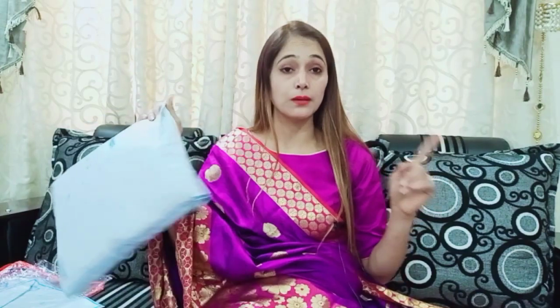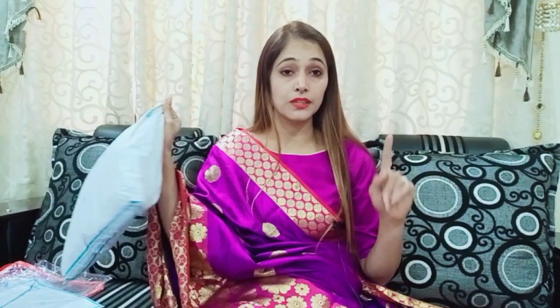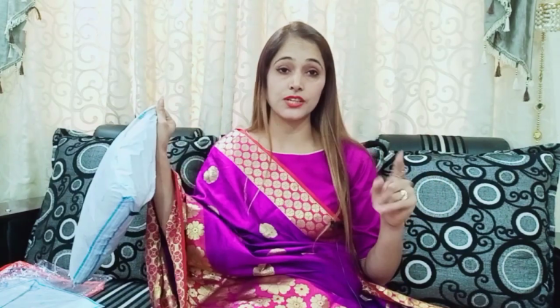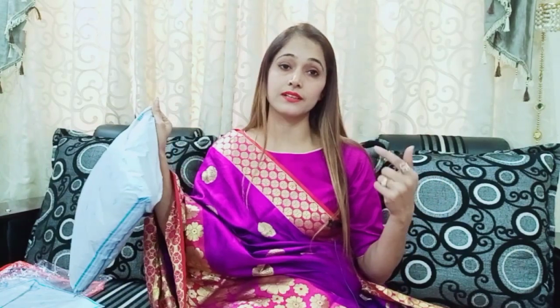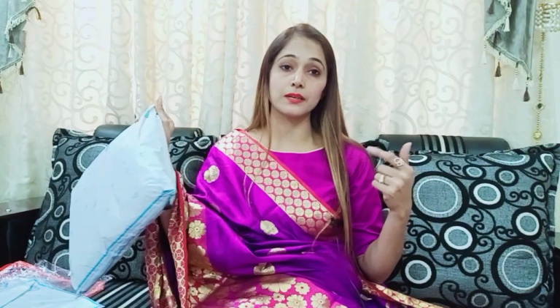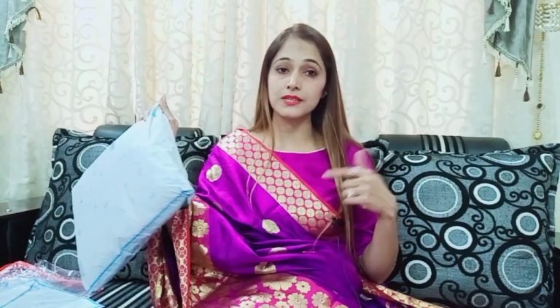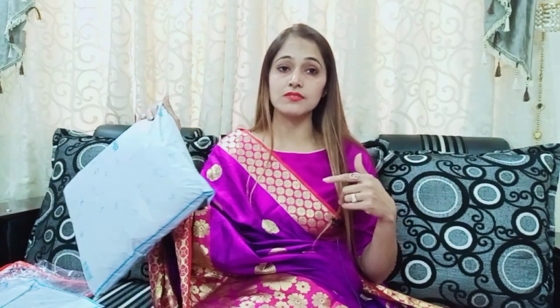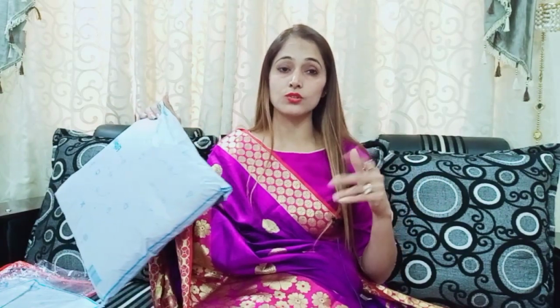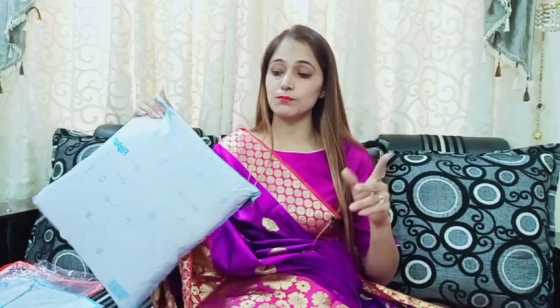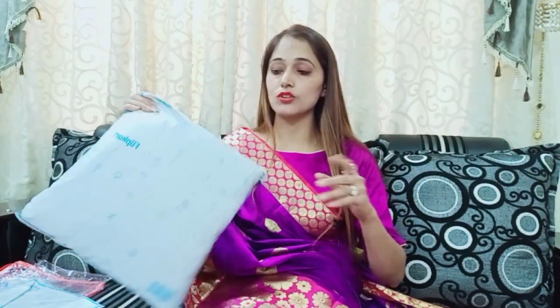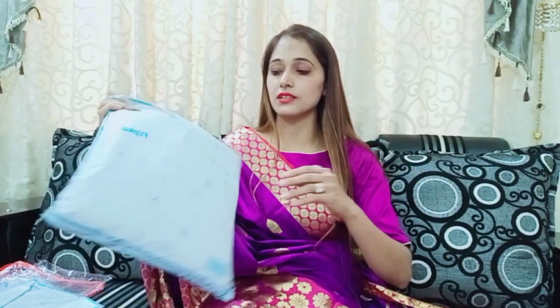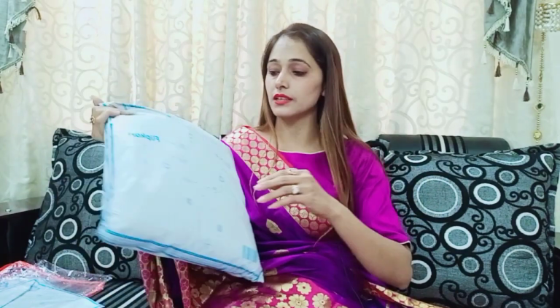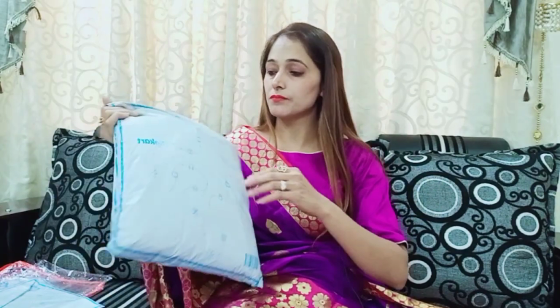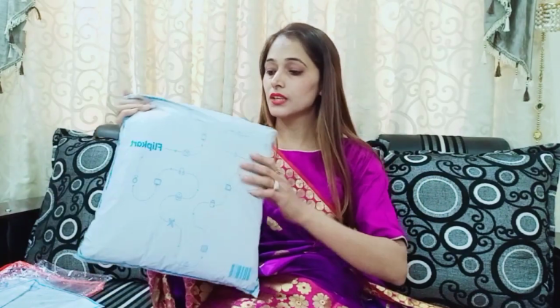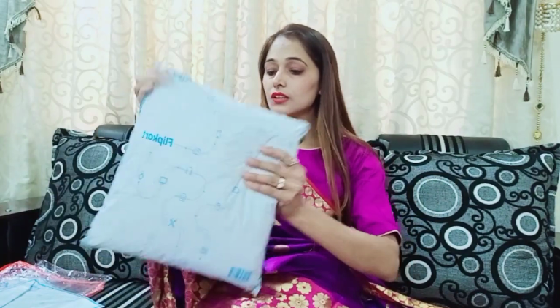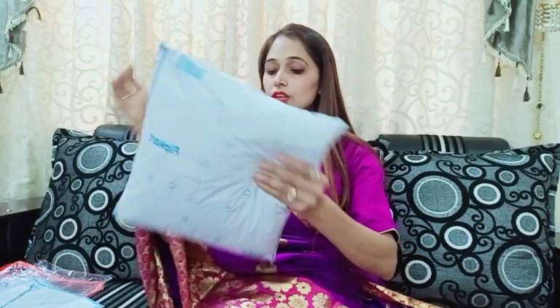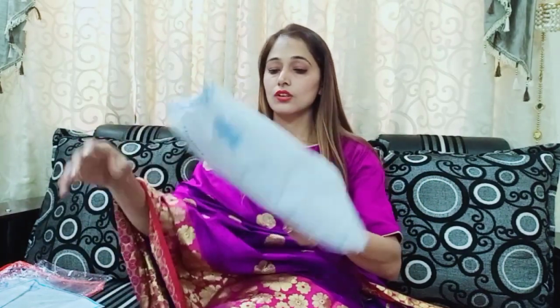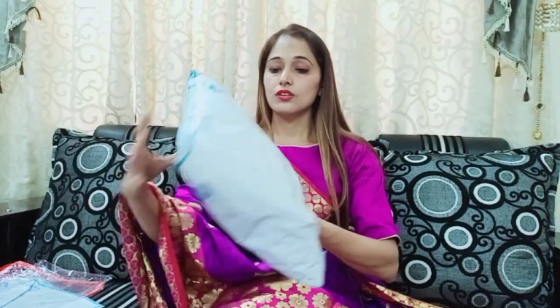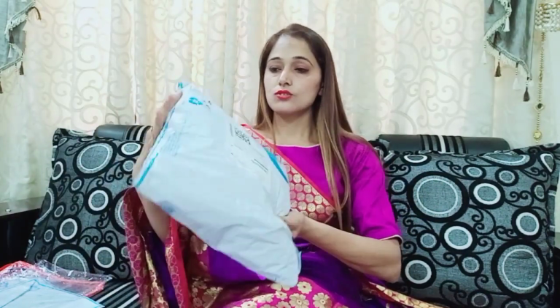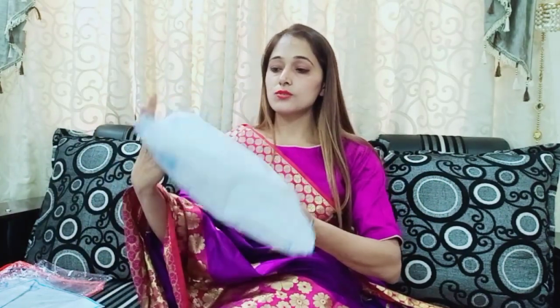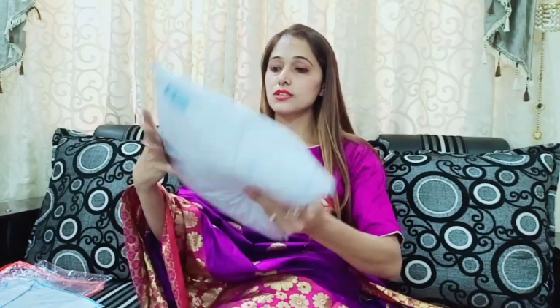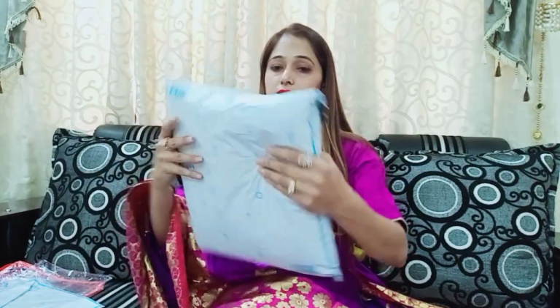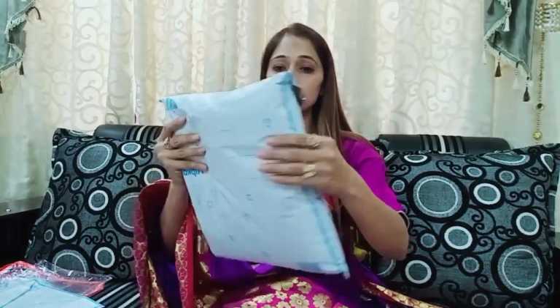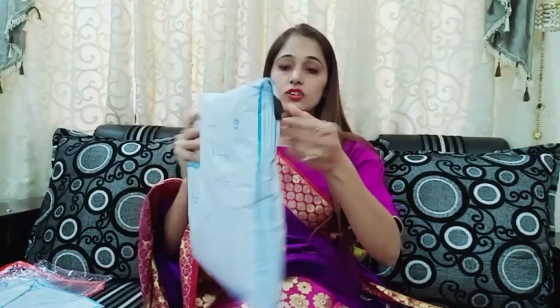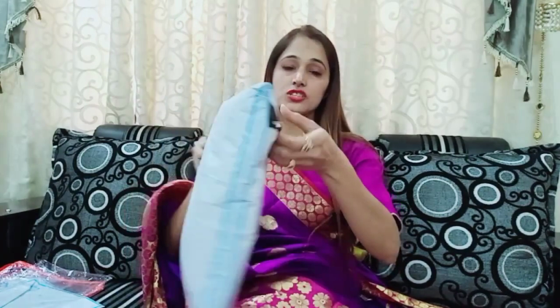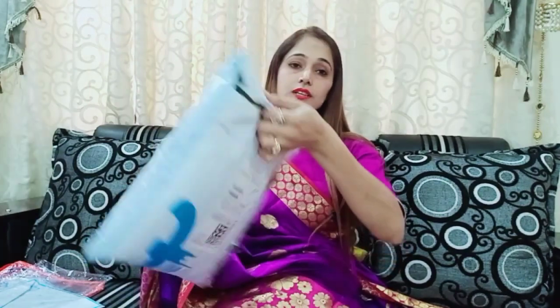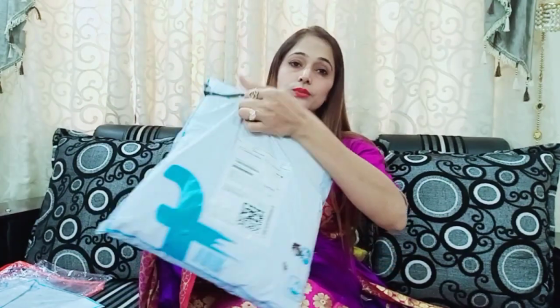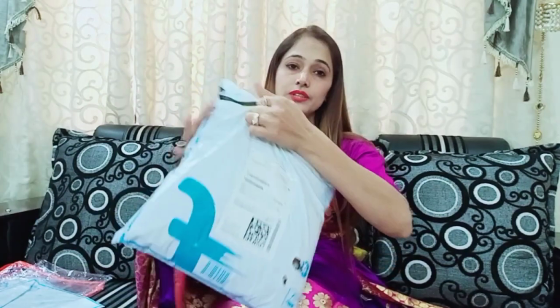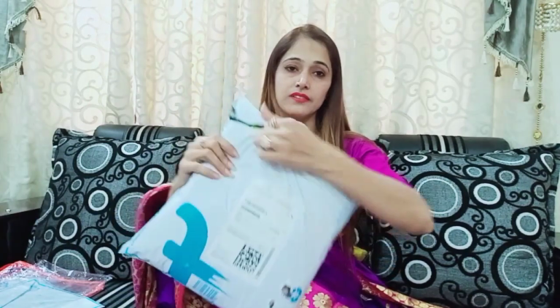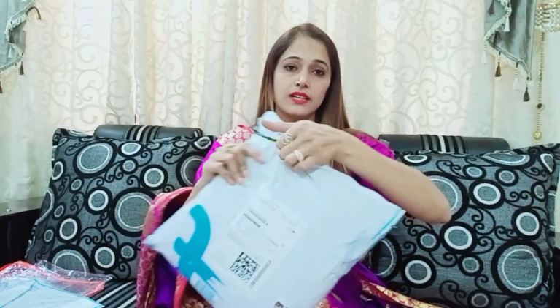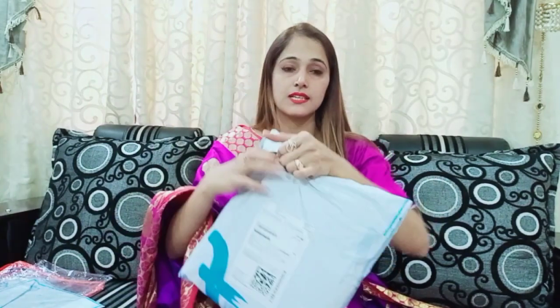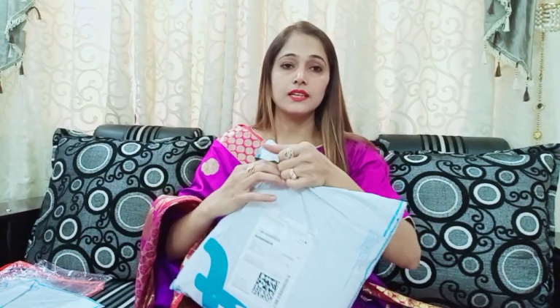The link is in the description box. My channel is Mania Beauty — you can check my thumbnail for this video. So now I am going to unbox this sari.